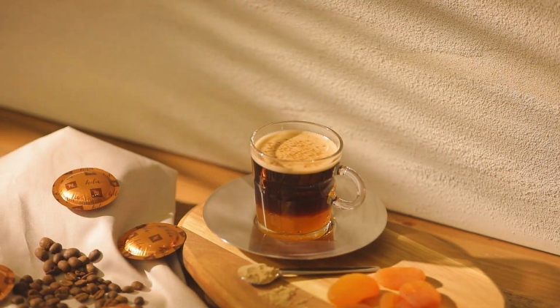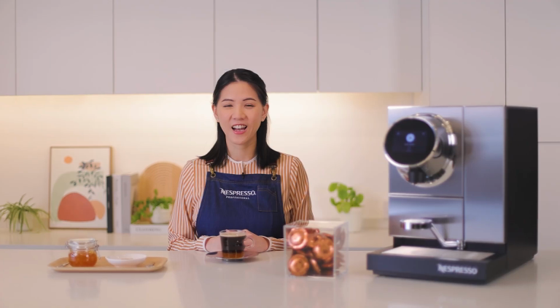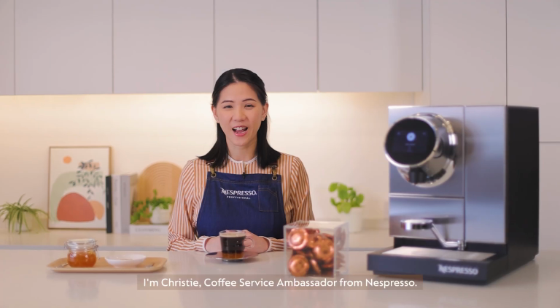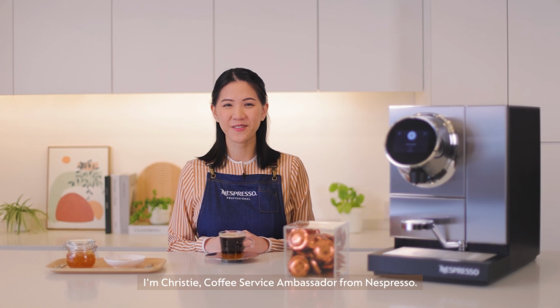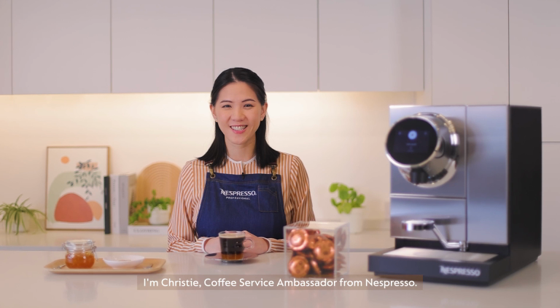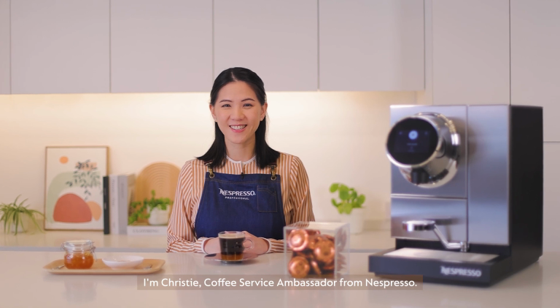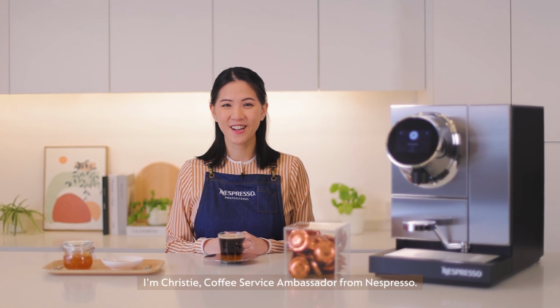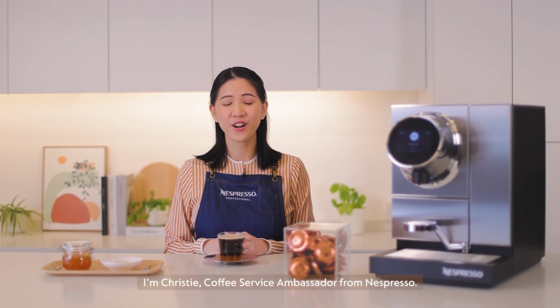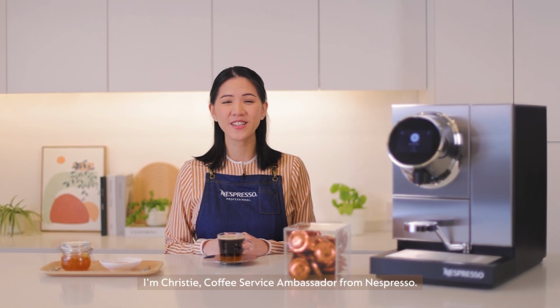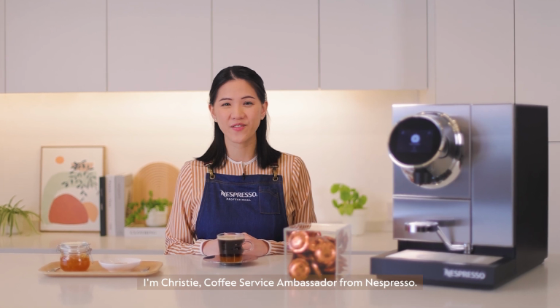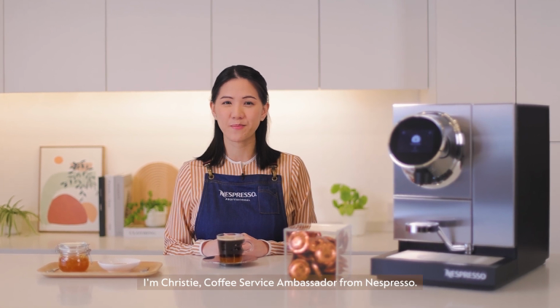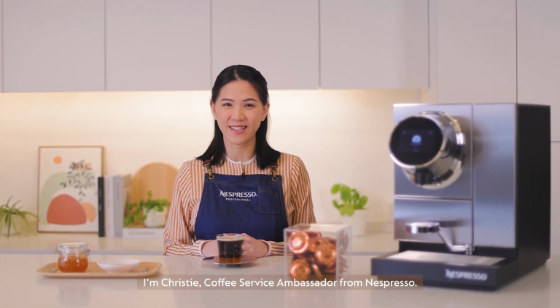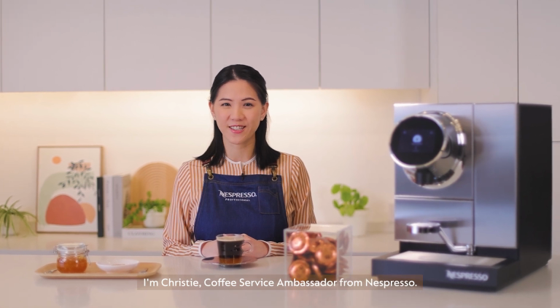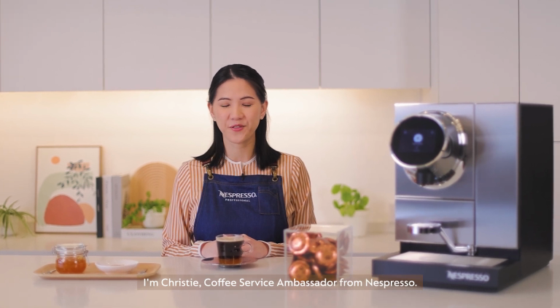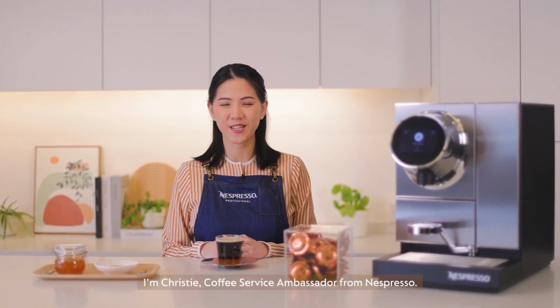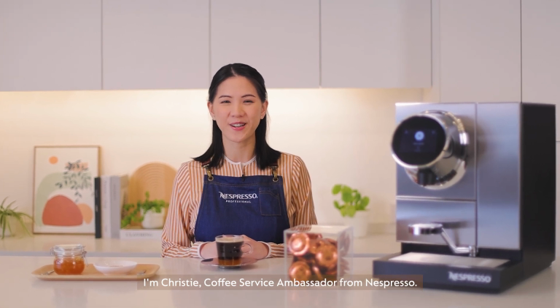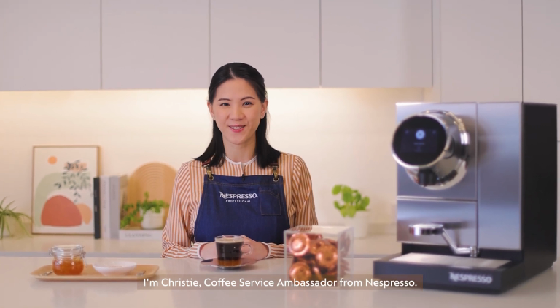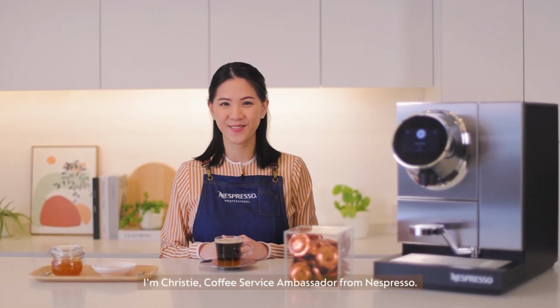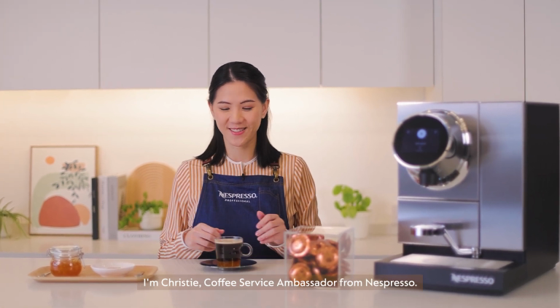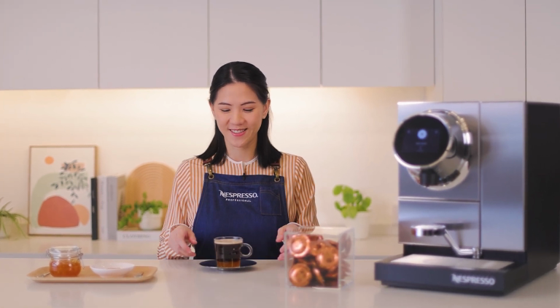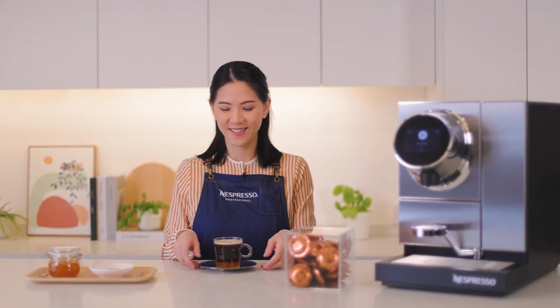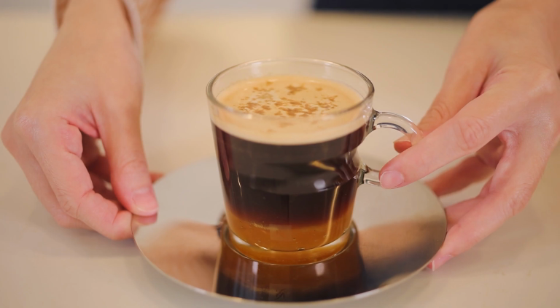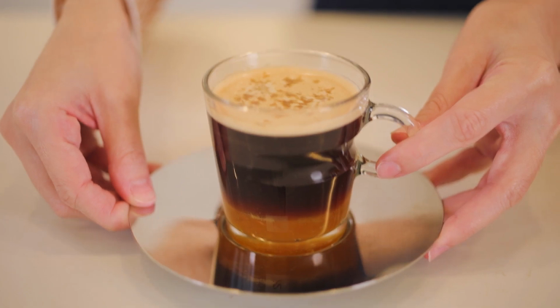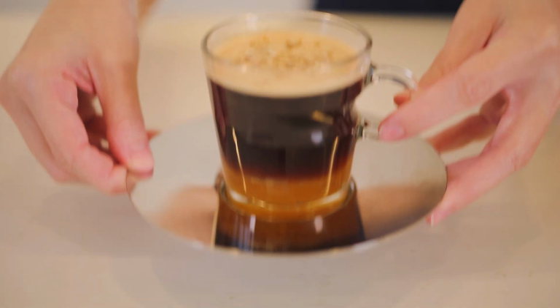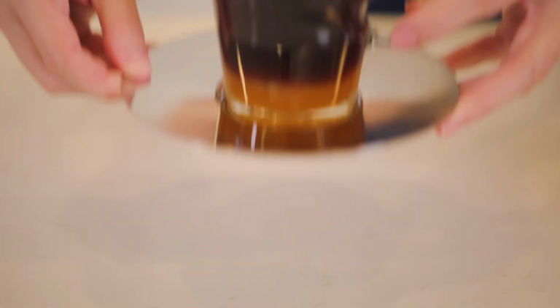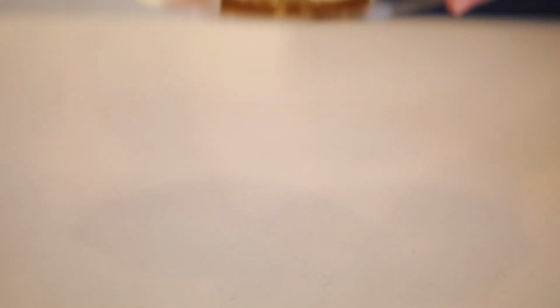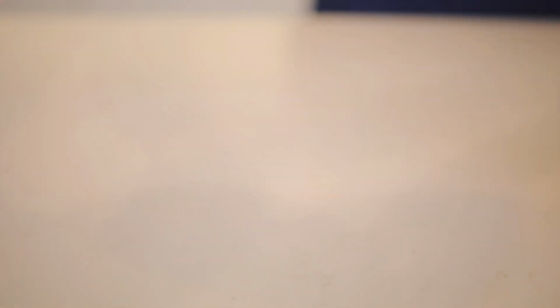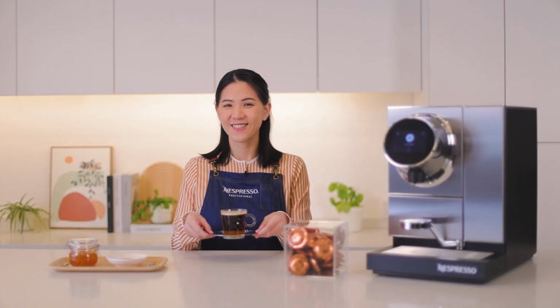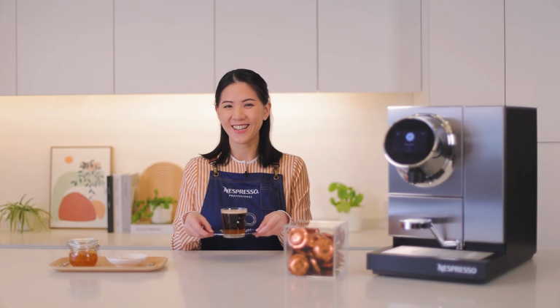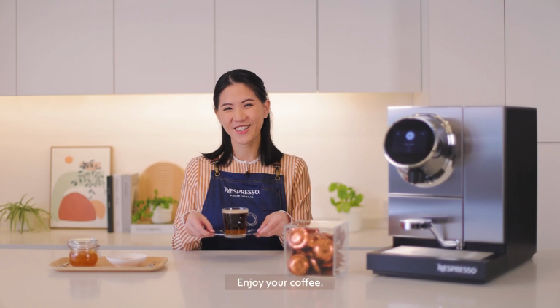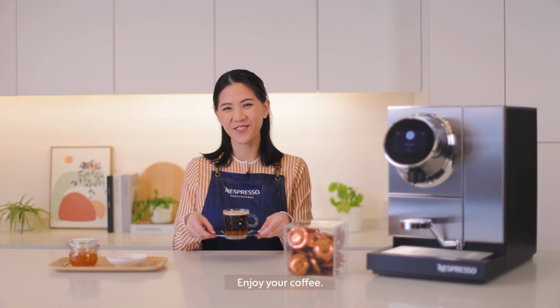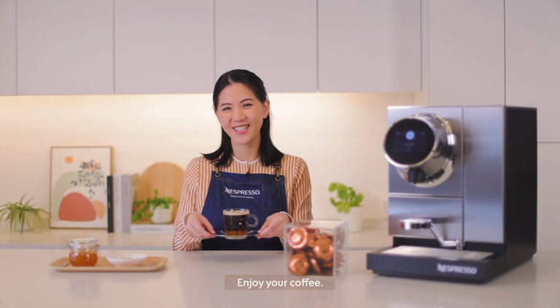I'm Christy, coffee service ambassador from Nespresso. Enjoy your coffee!